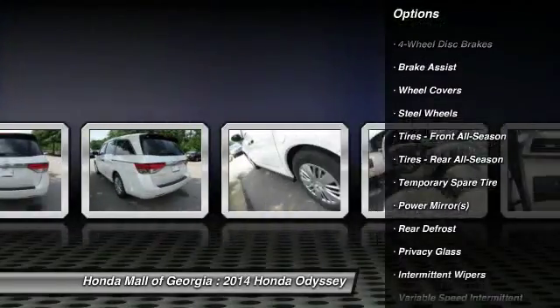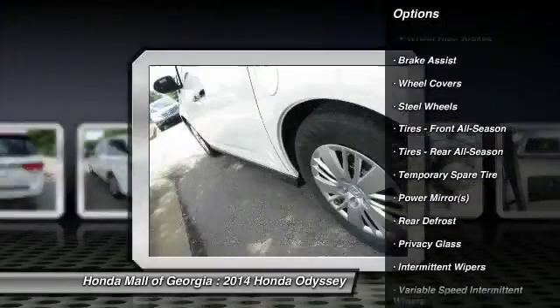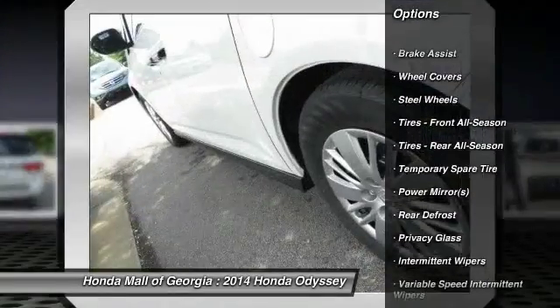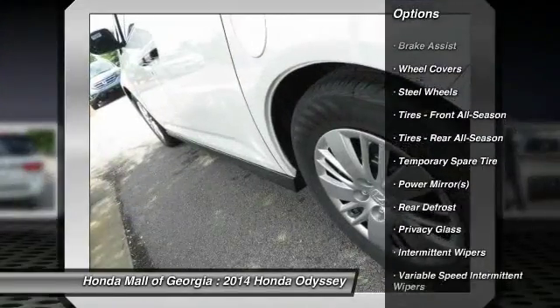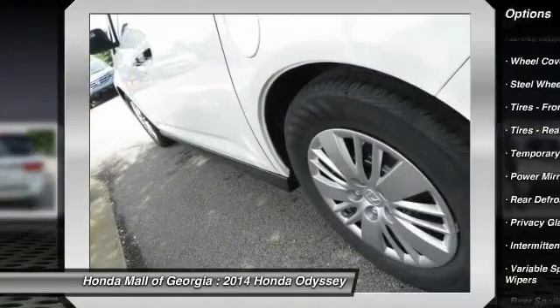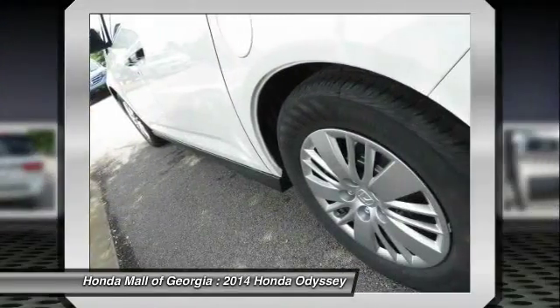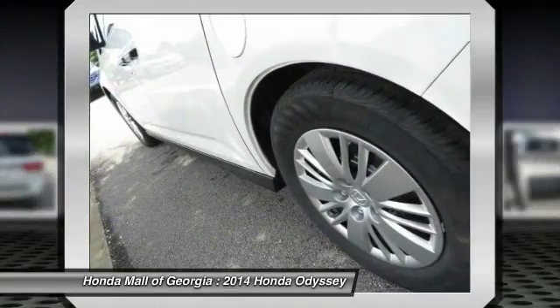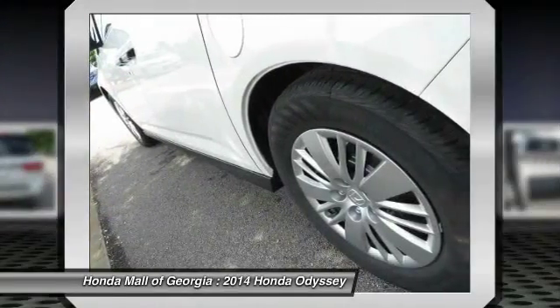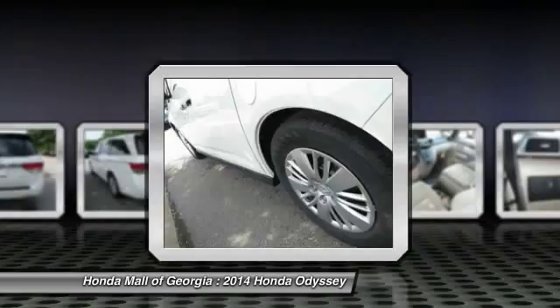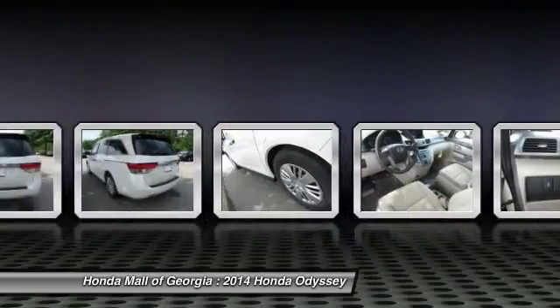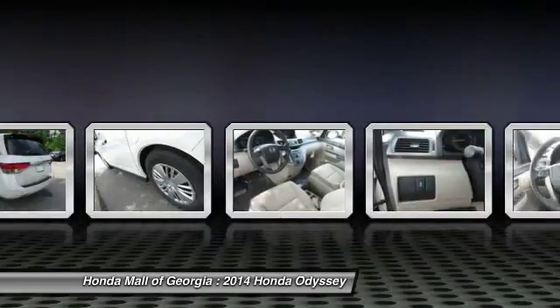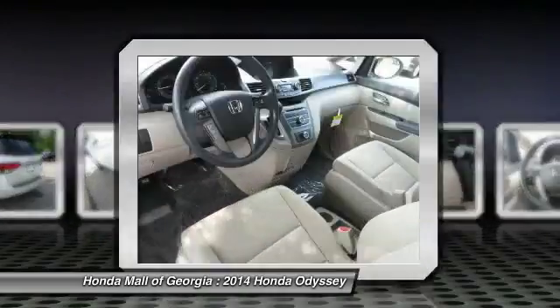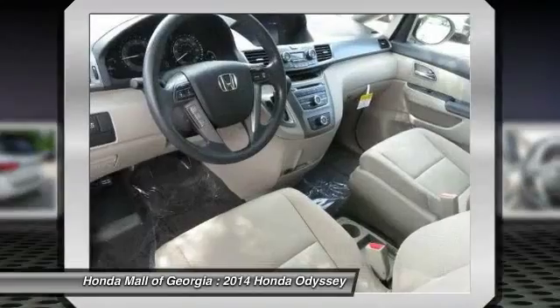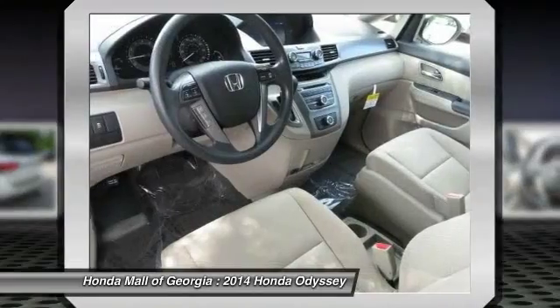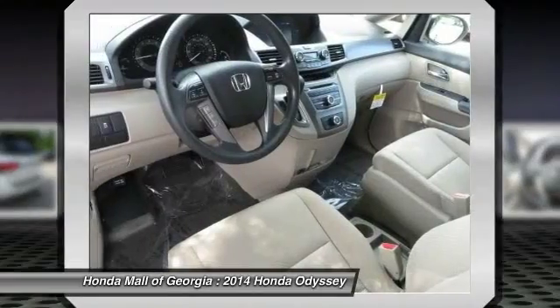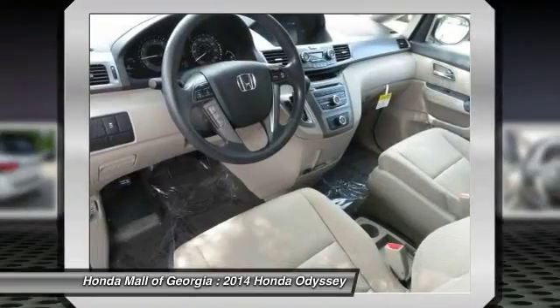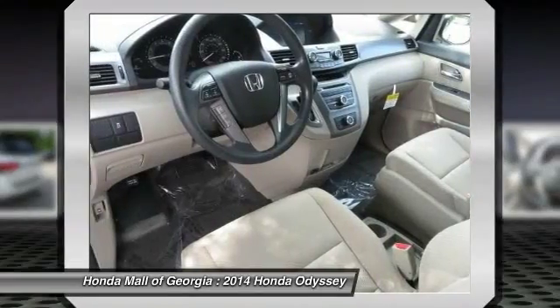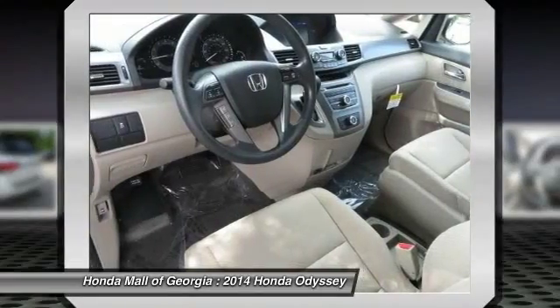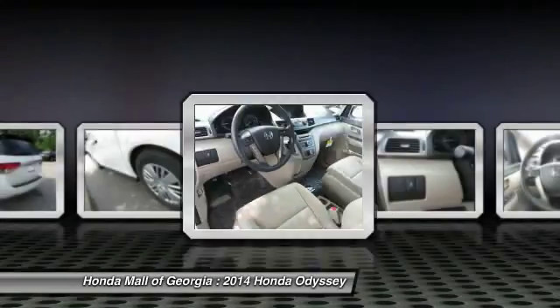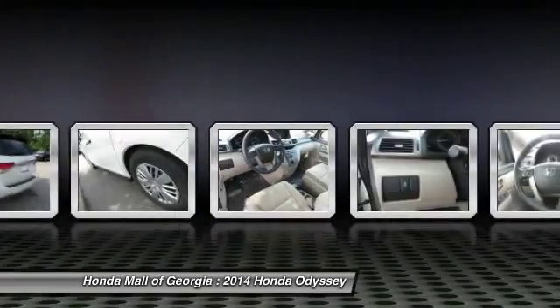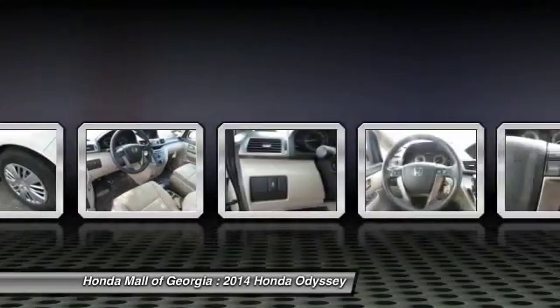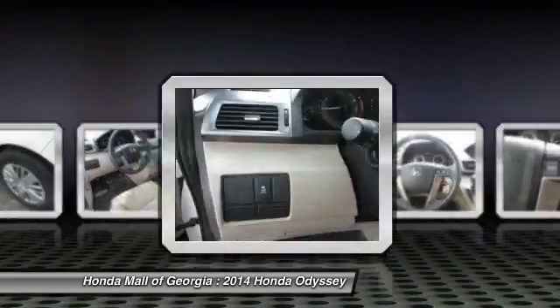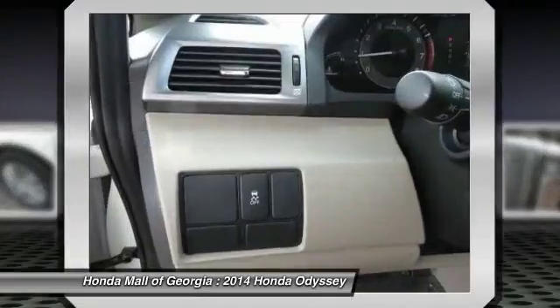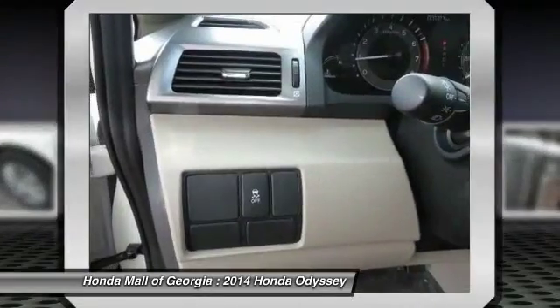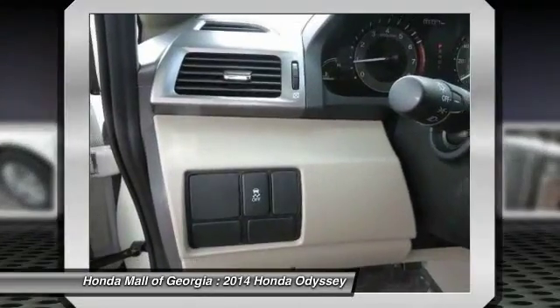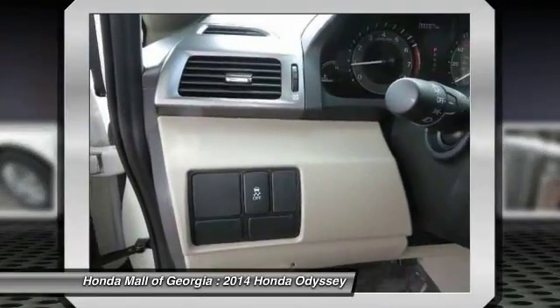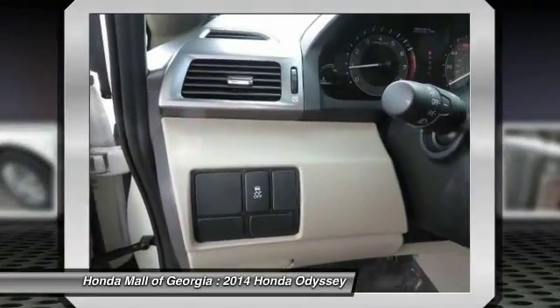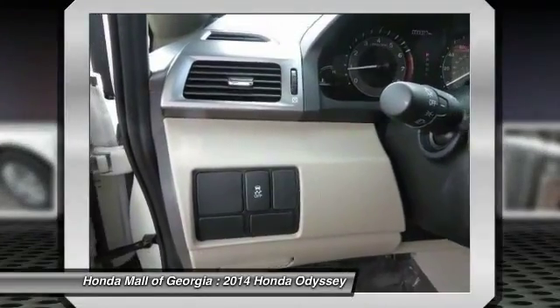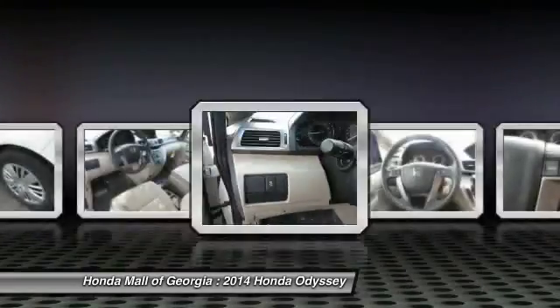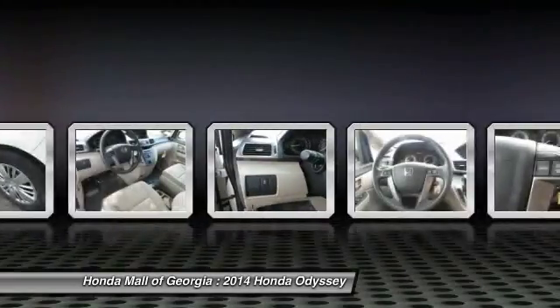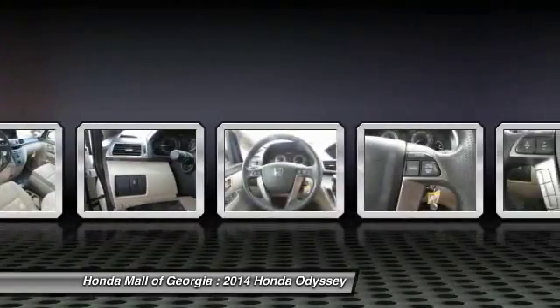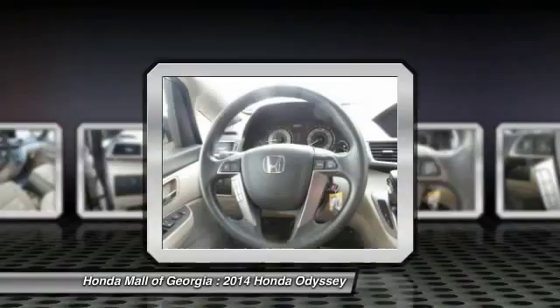Steering wheel audio controls, air conditioning, driver airbag, power steering, adjustable steering wheel, and cruise control.